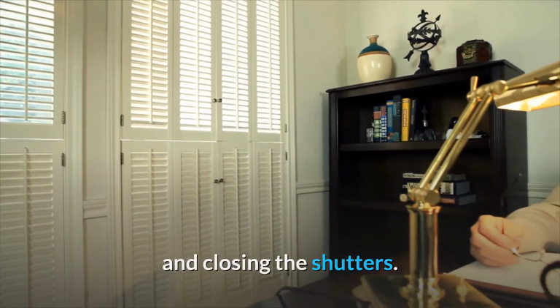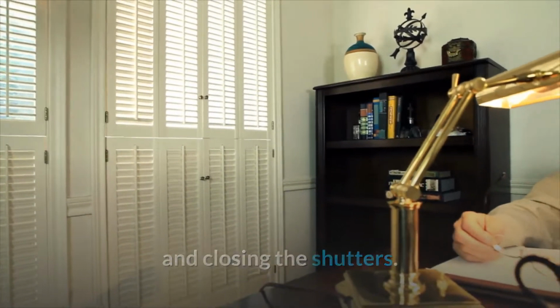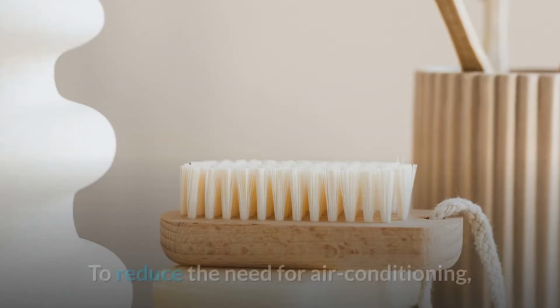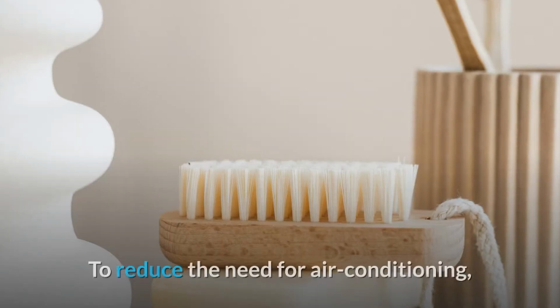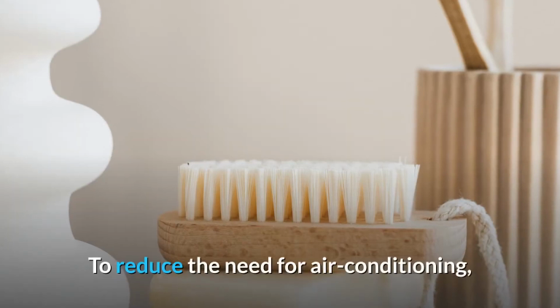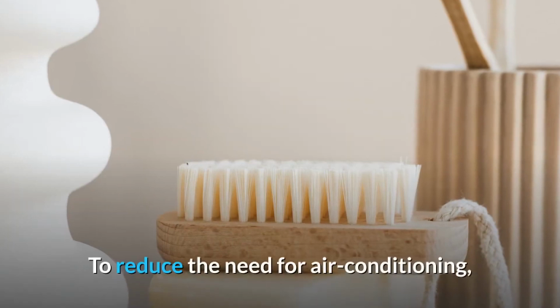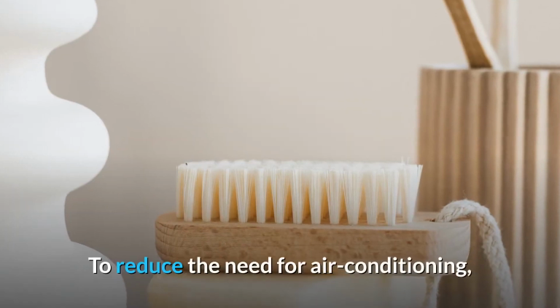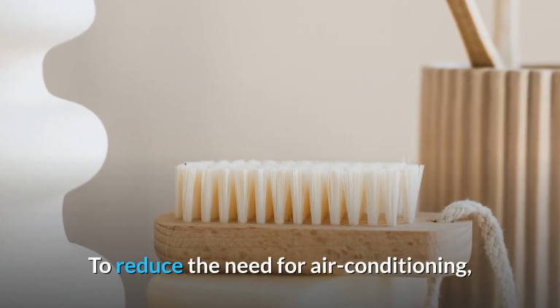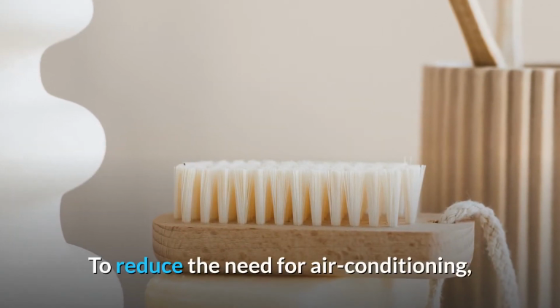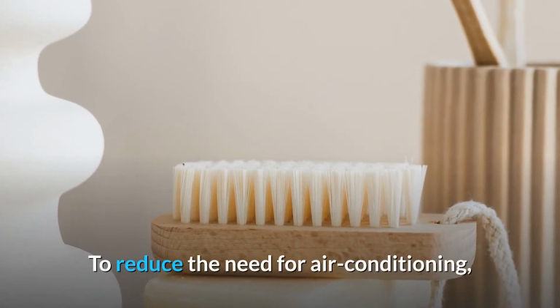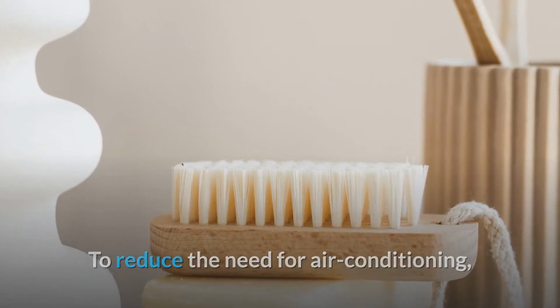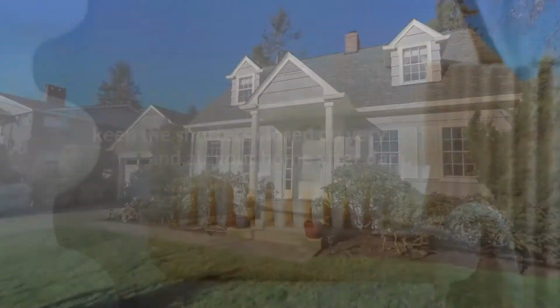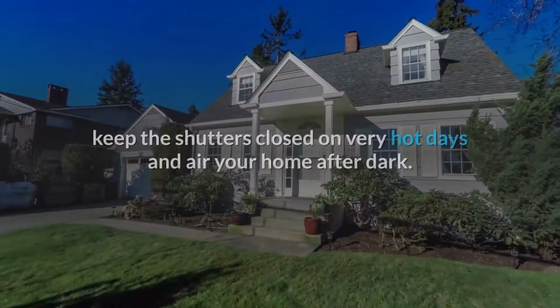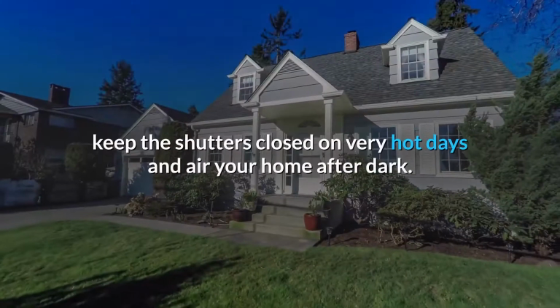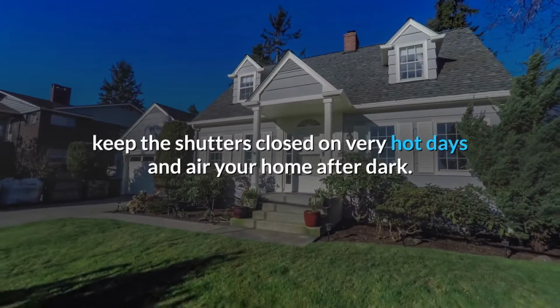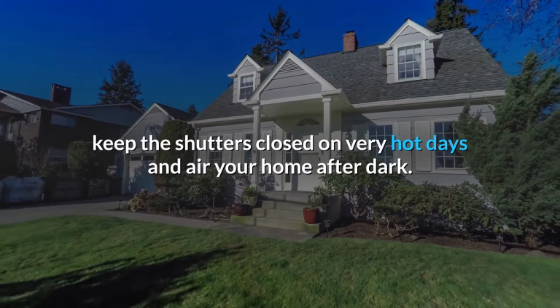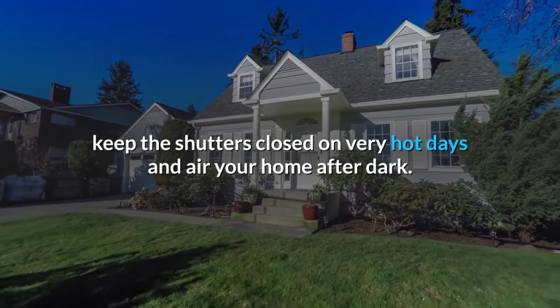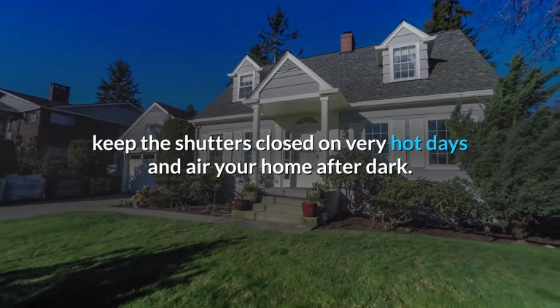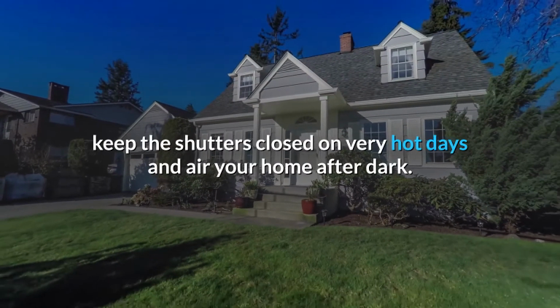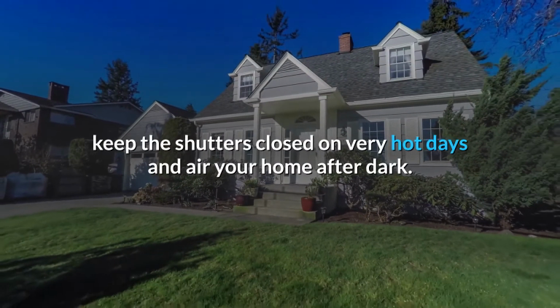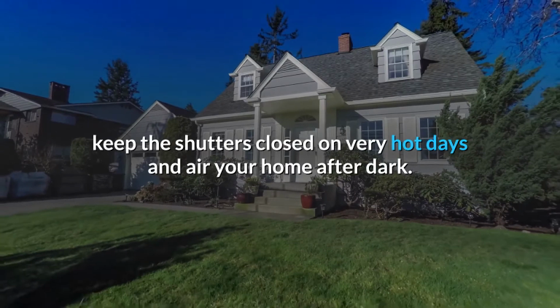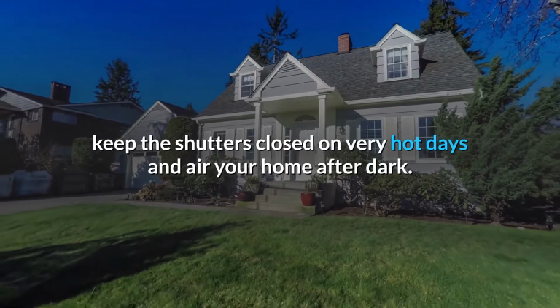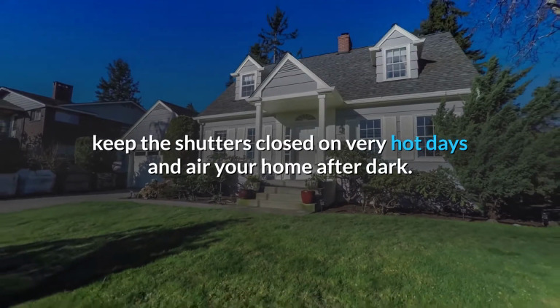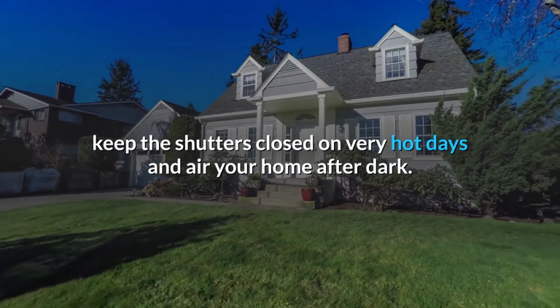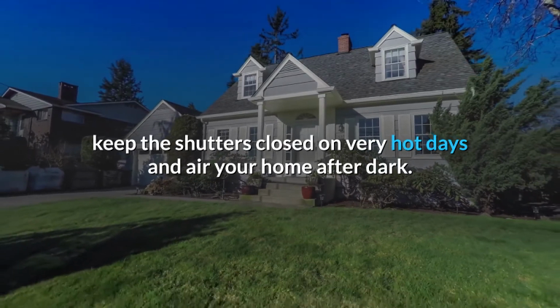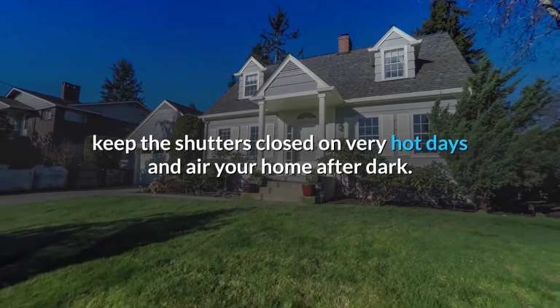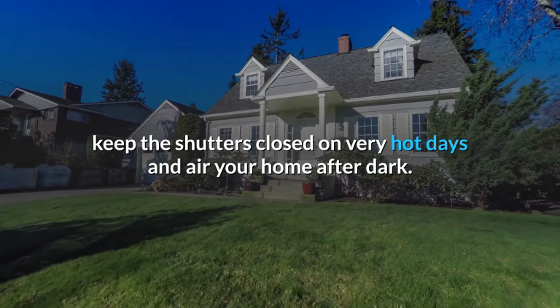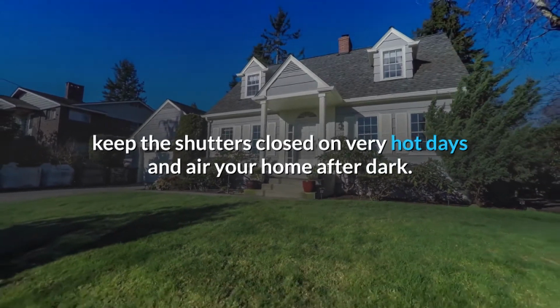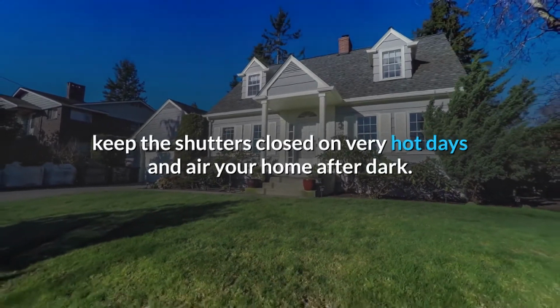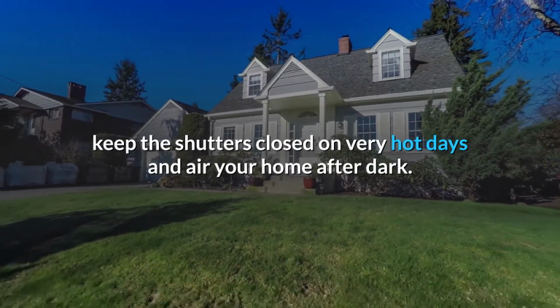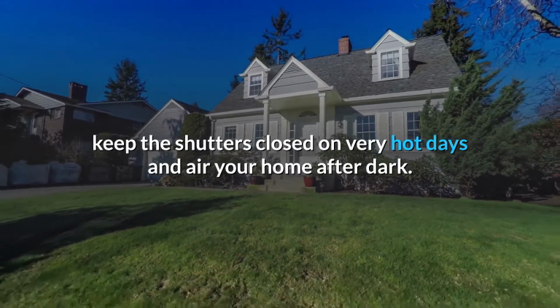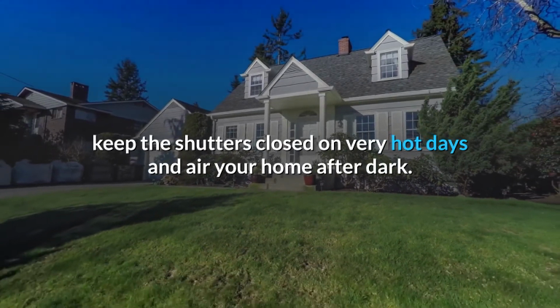Turning down the heating at night or when you go out and closing the shutters. To reduce the need for air conditioning, keep the shutters closed on very hot days and air your home after dark.